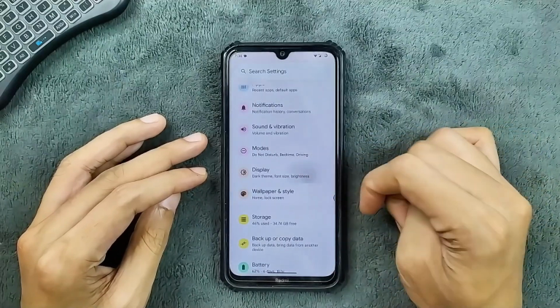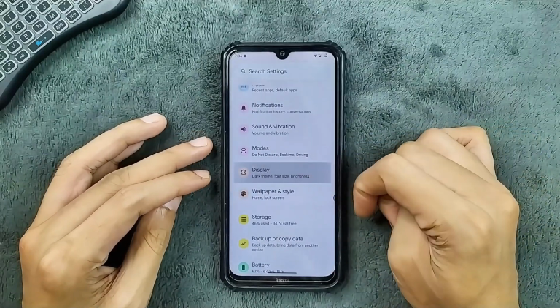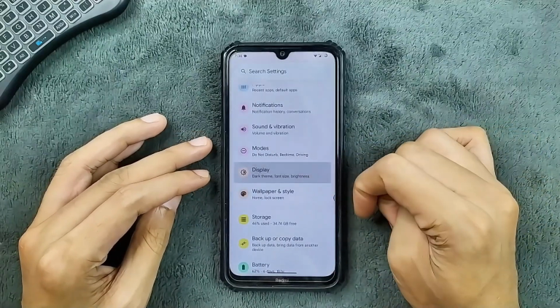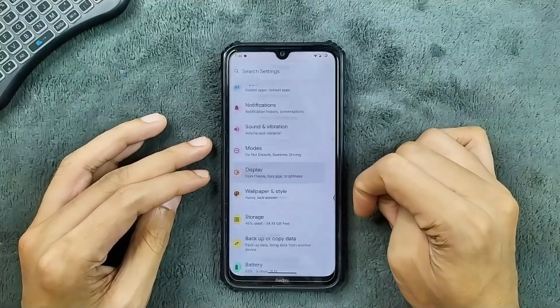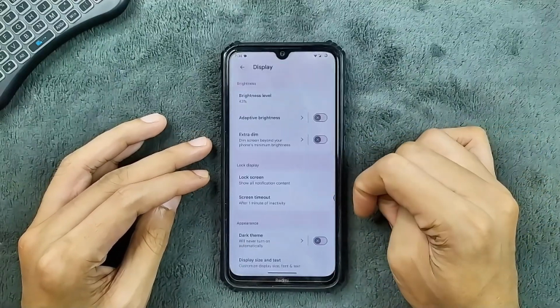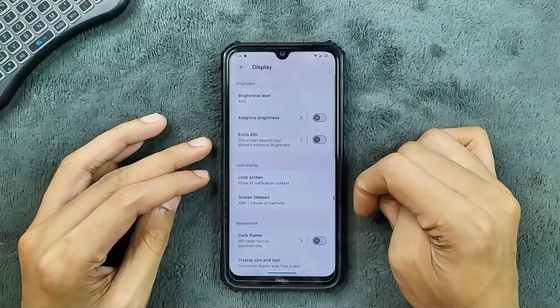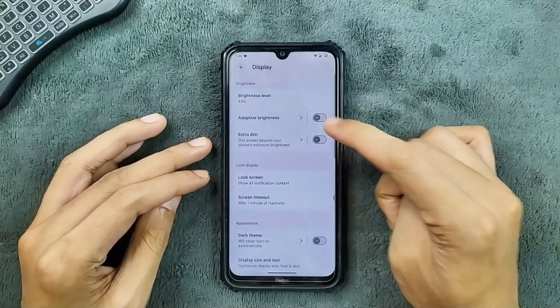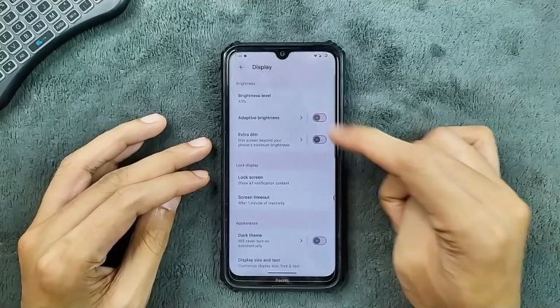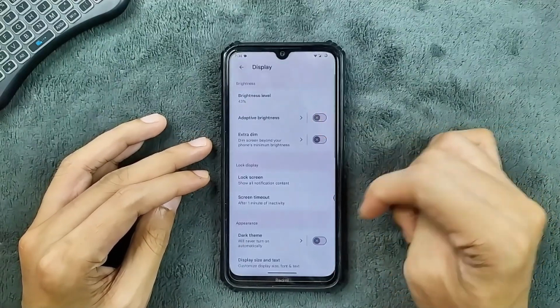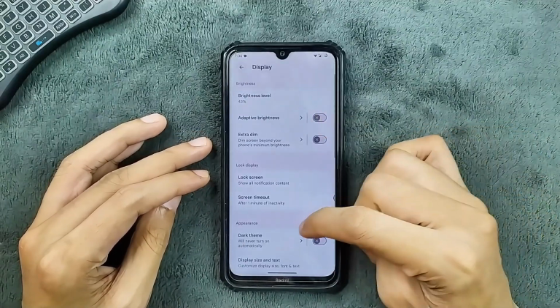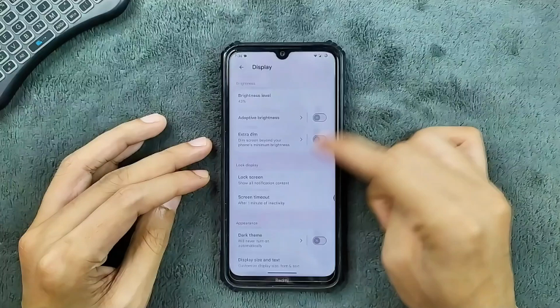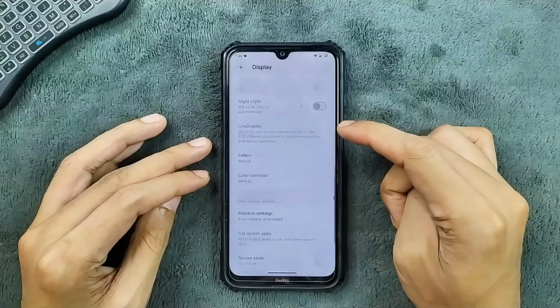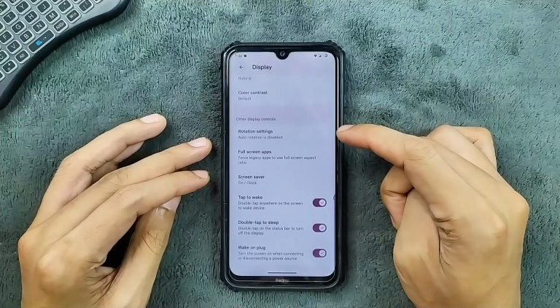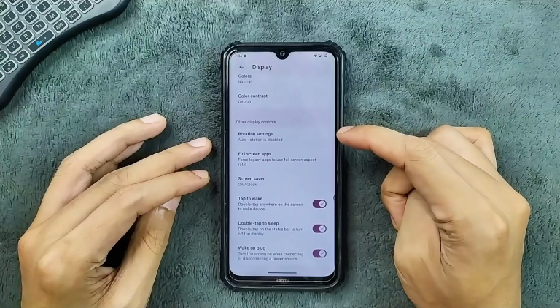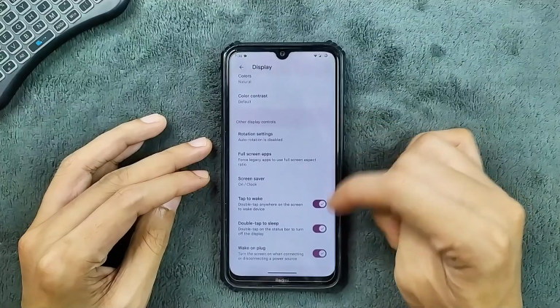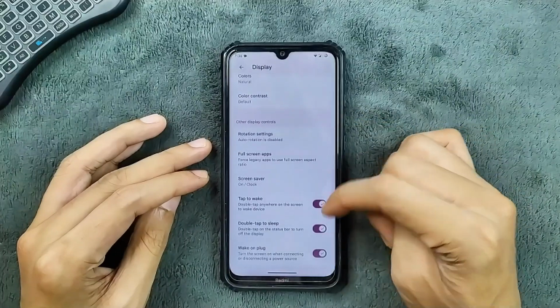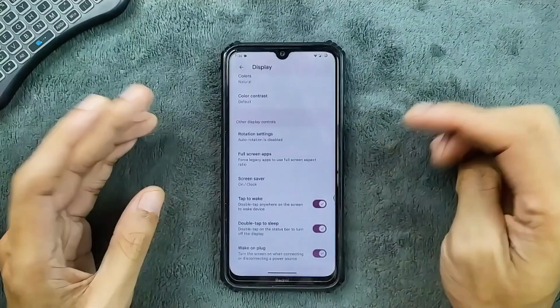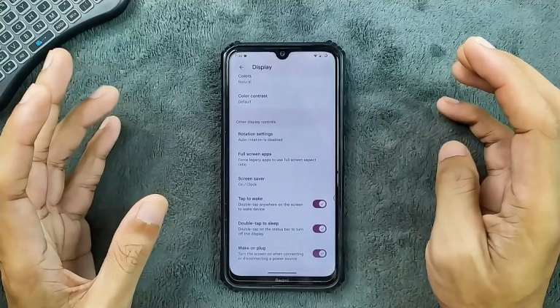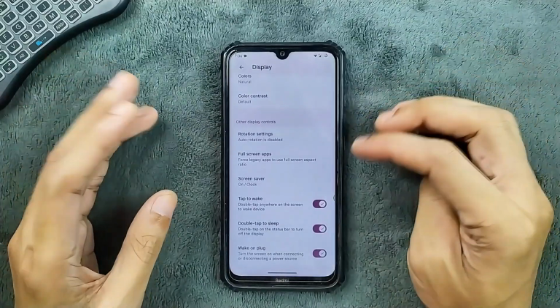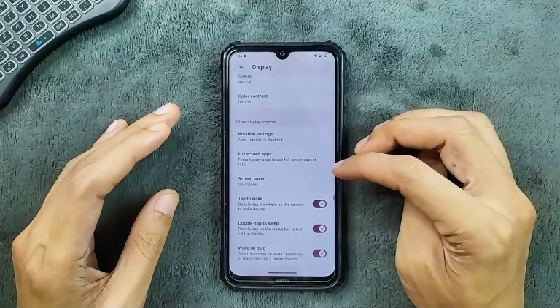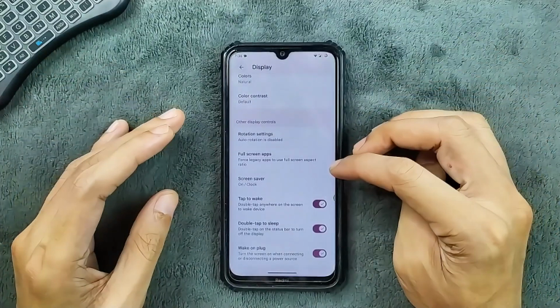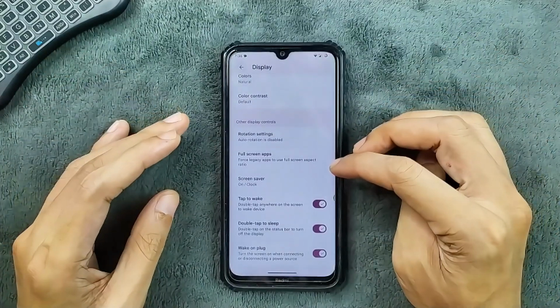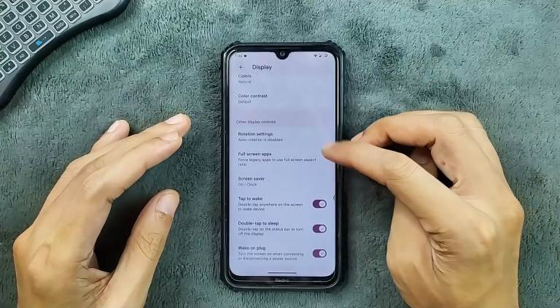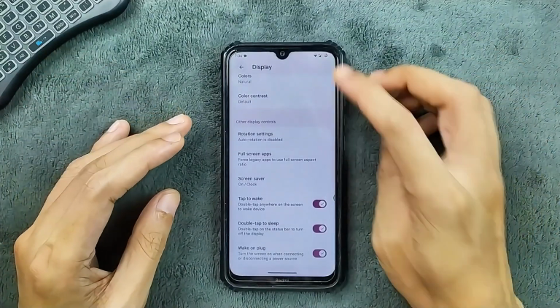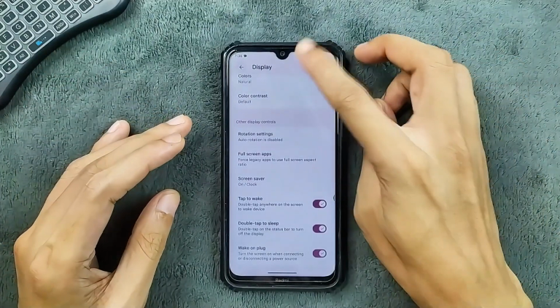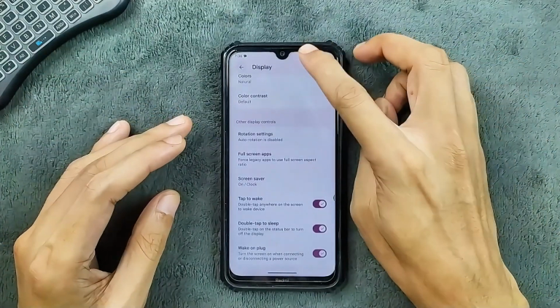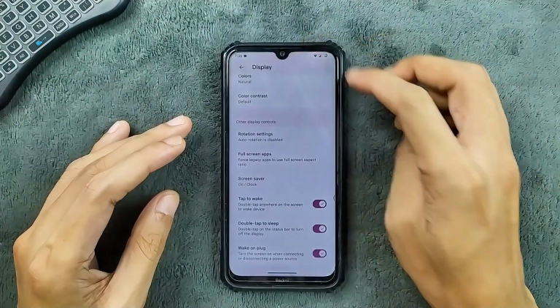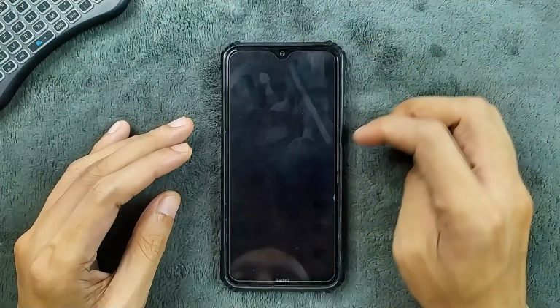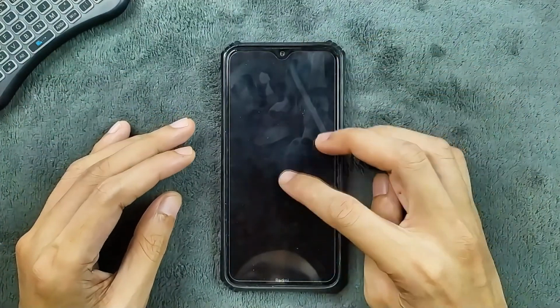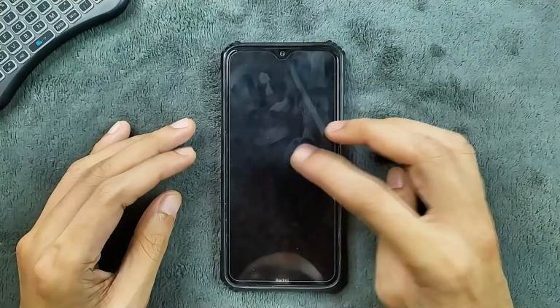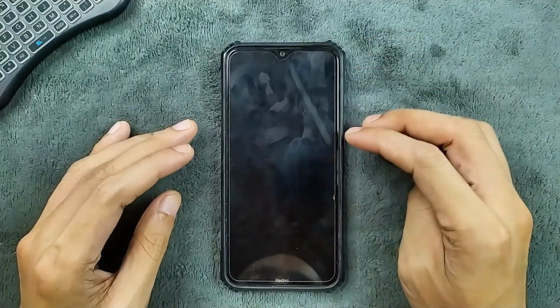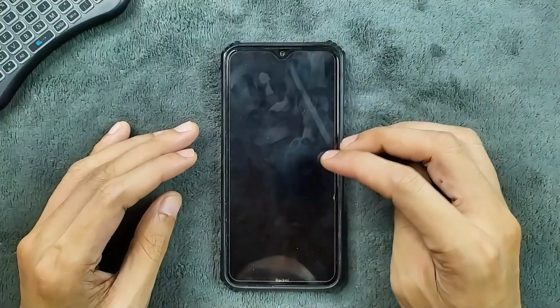In the display section, we do get adaptive brightness, double tap to wake, and double tap to sleep — all these things are working.